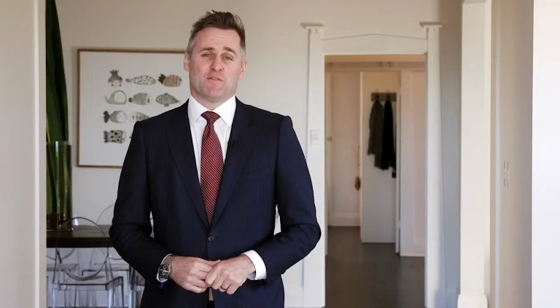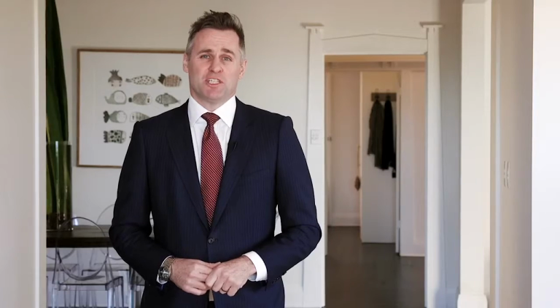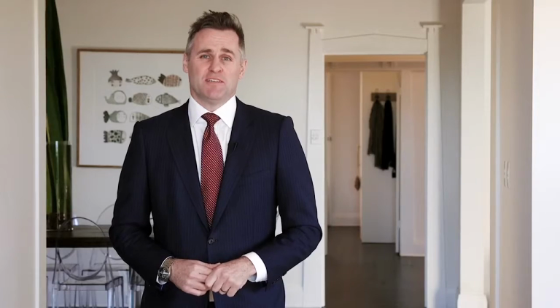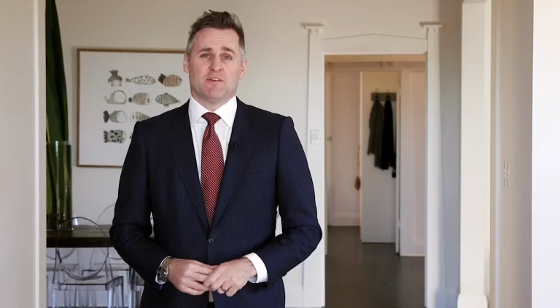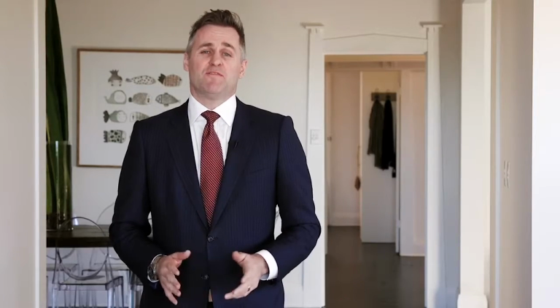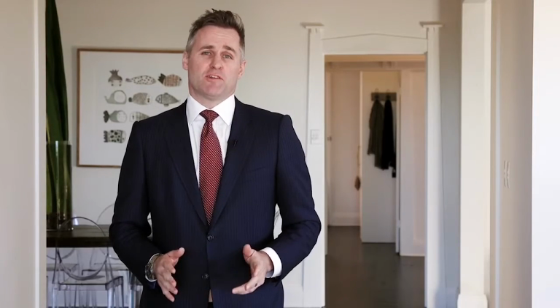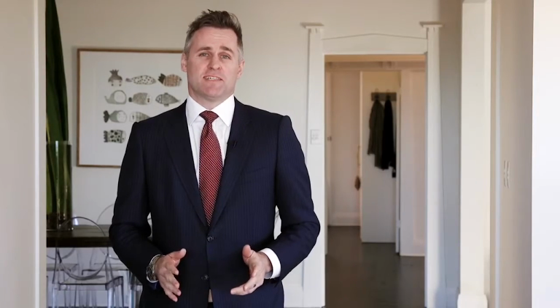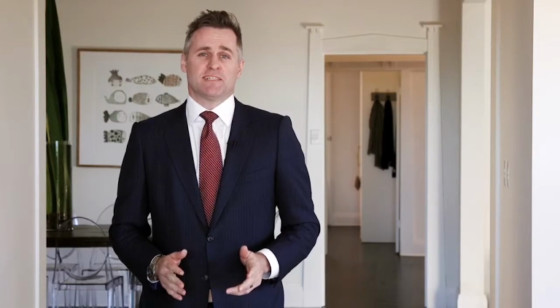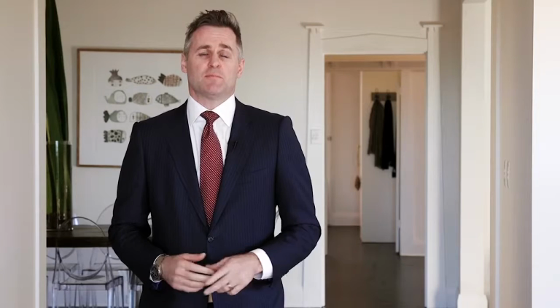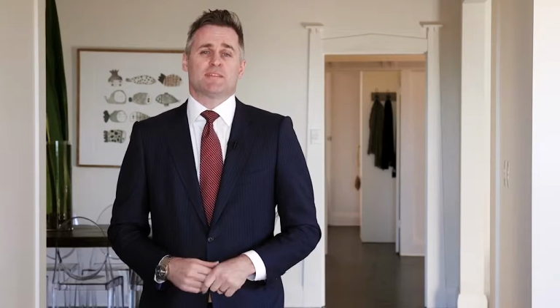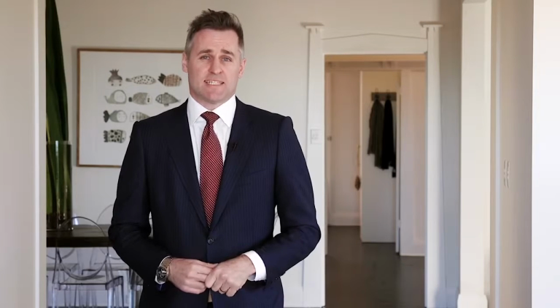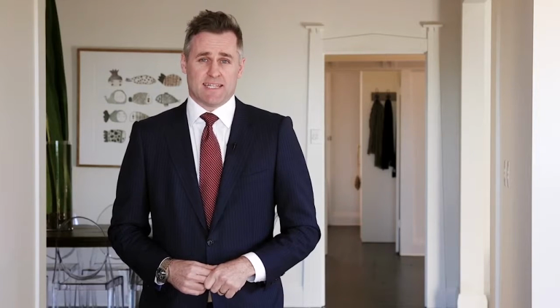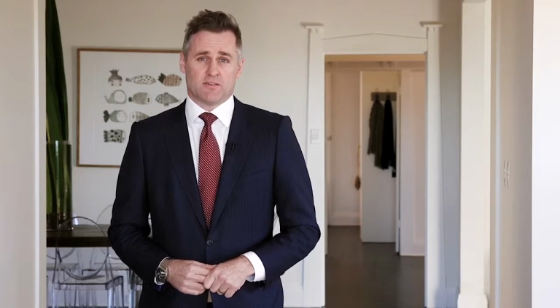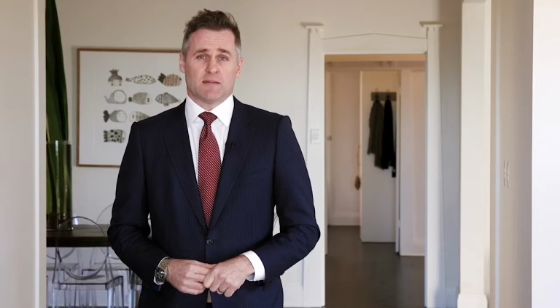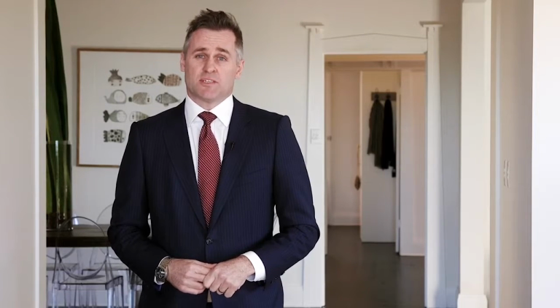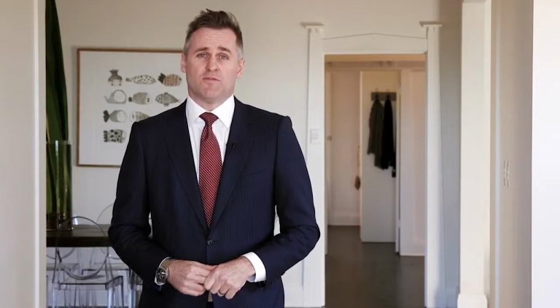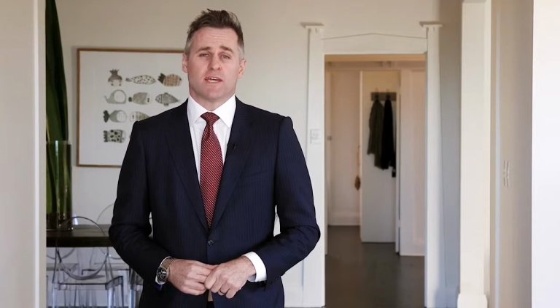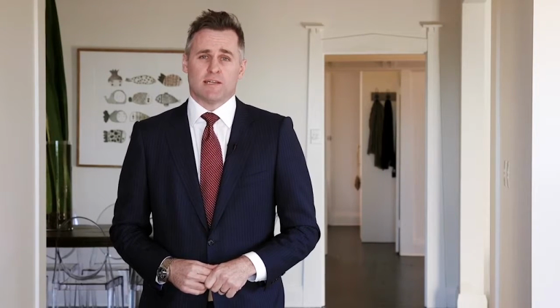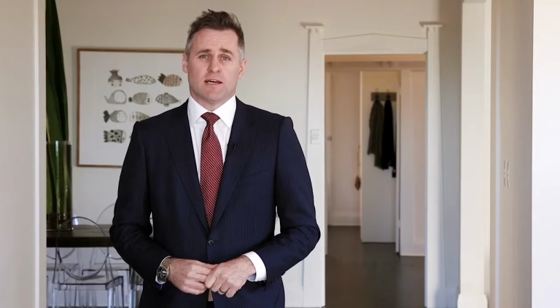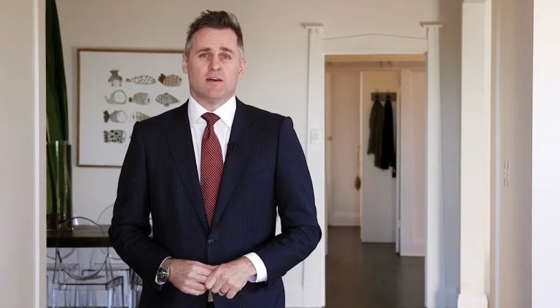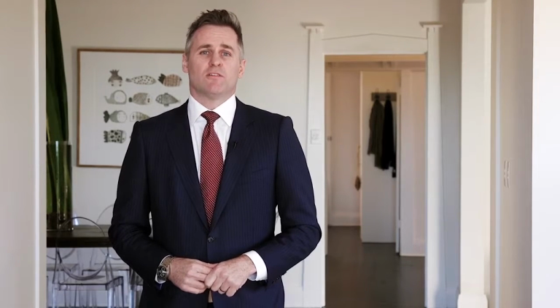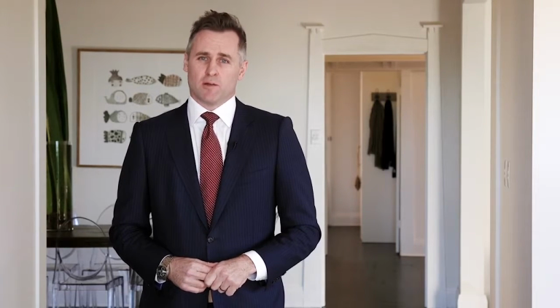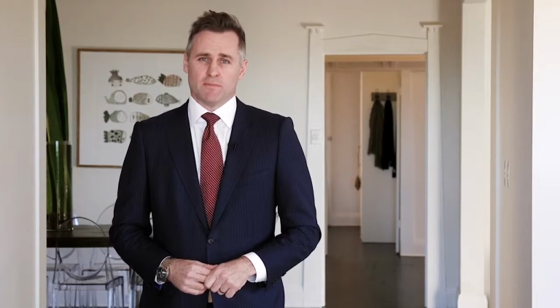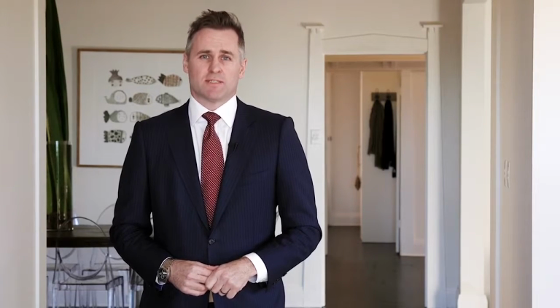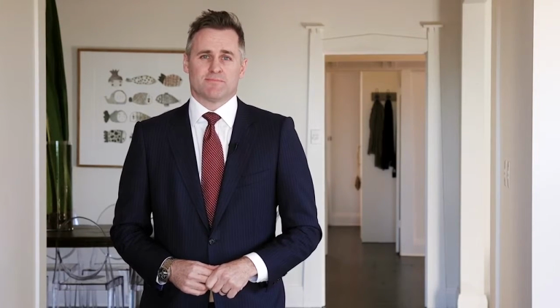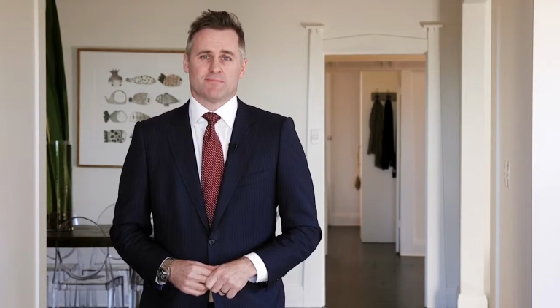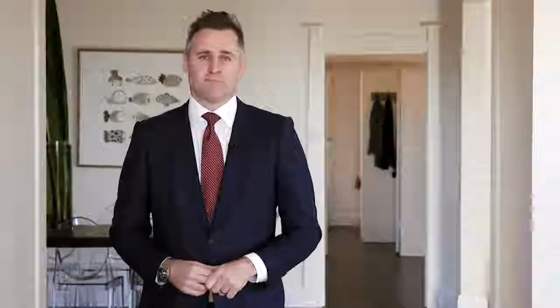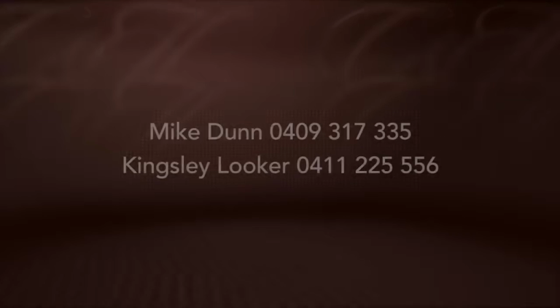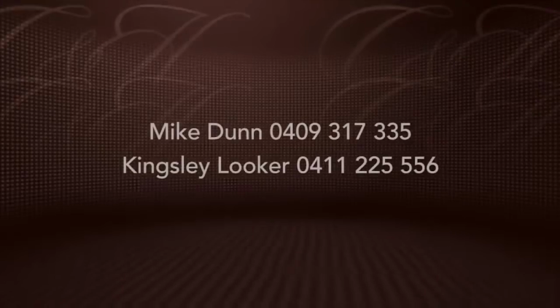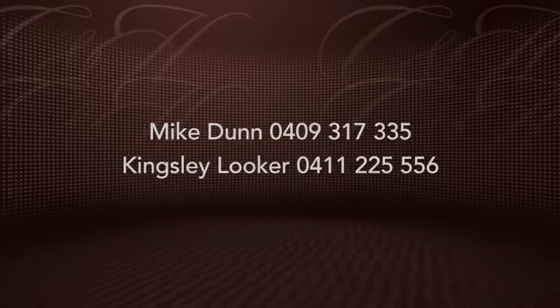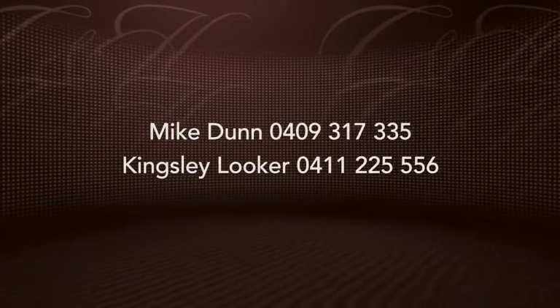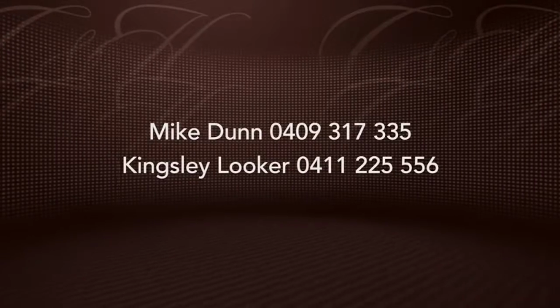Thanks for watching. For any further assistance, please don't hesitate to contact myself or Kingsley Looker on the following numbers.